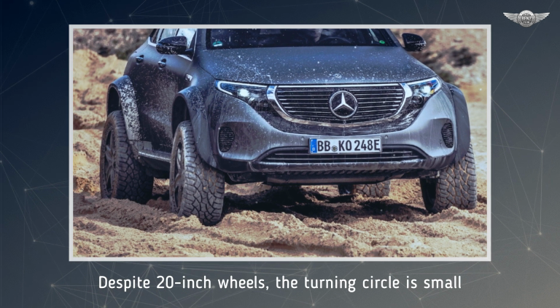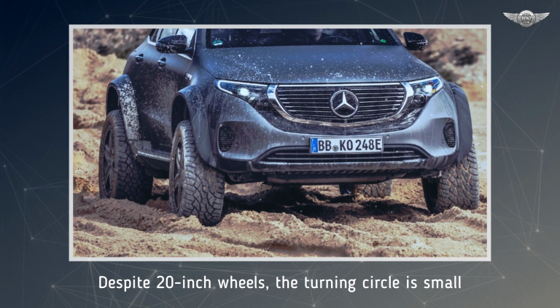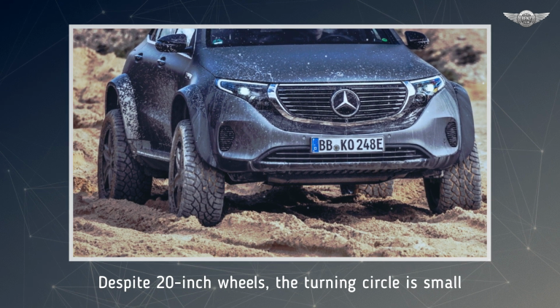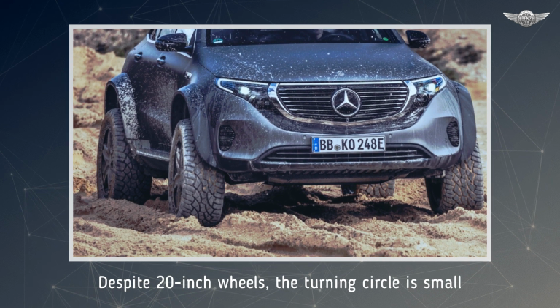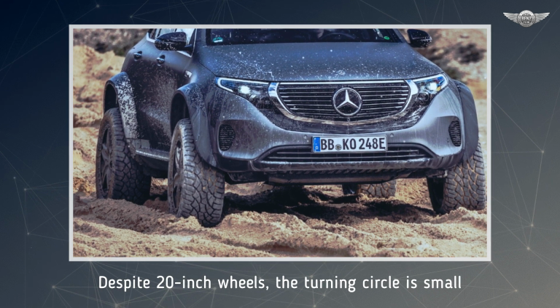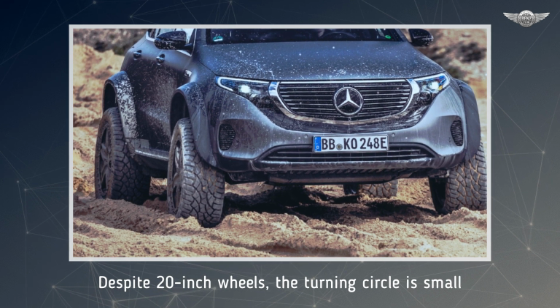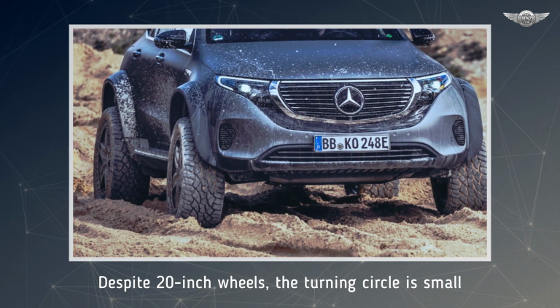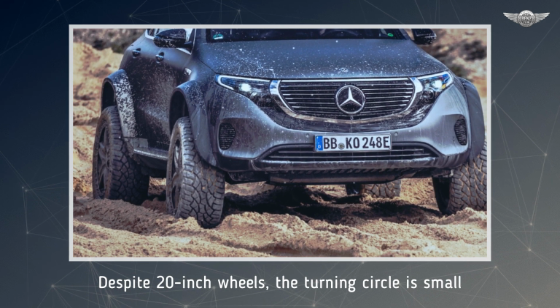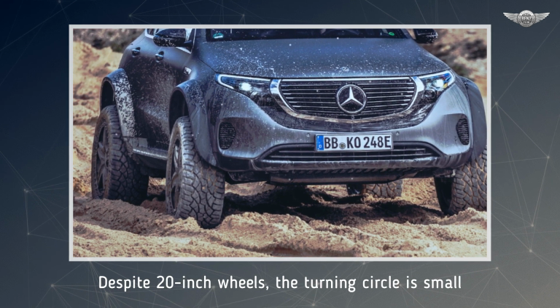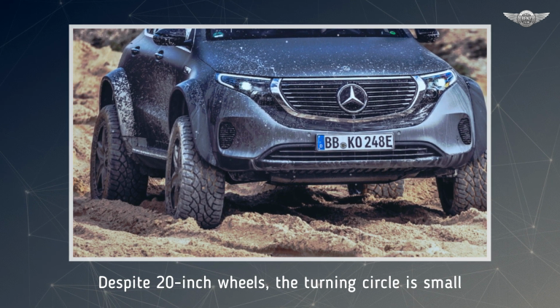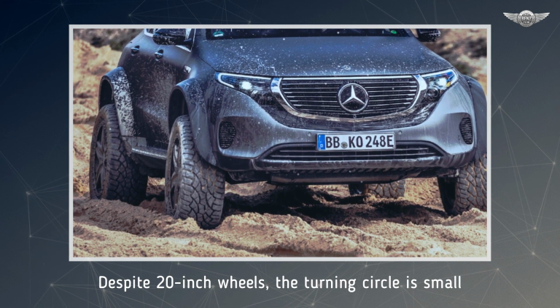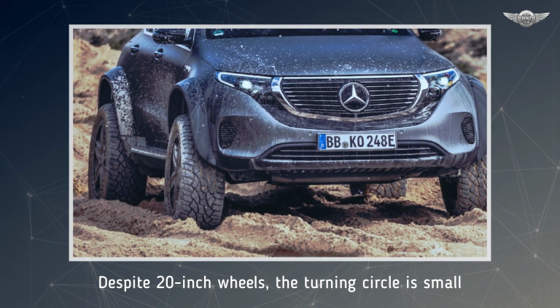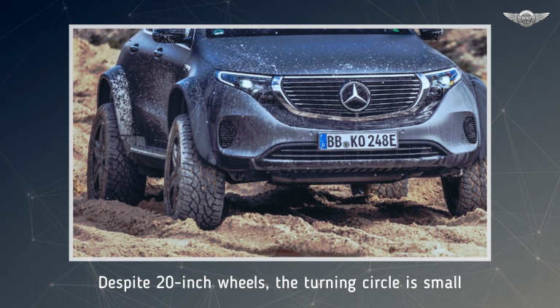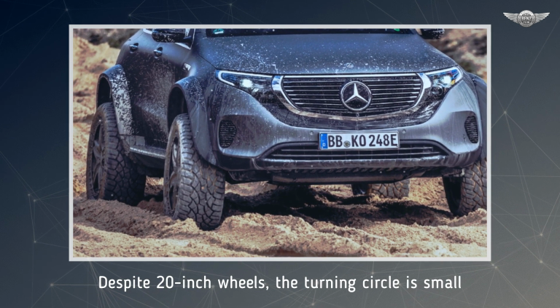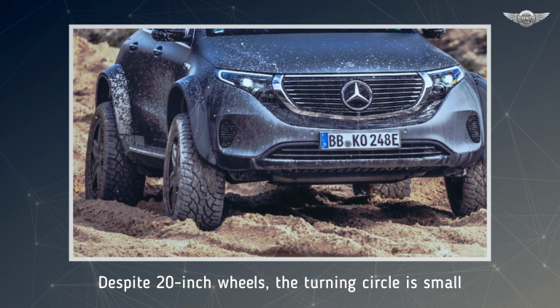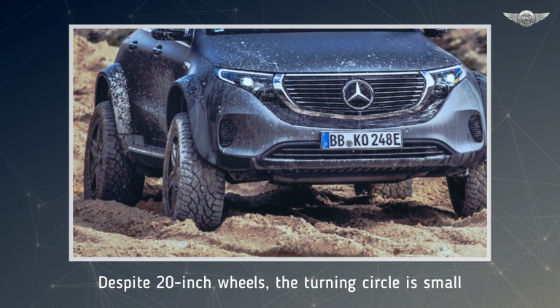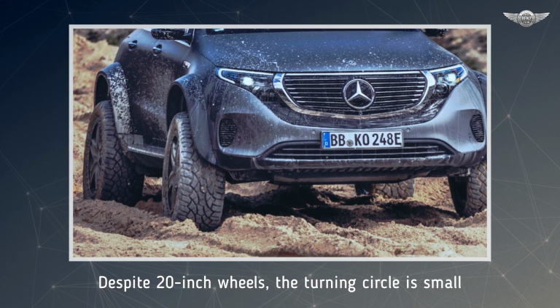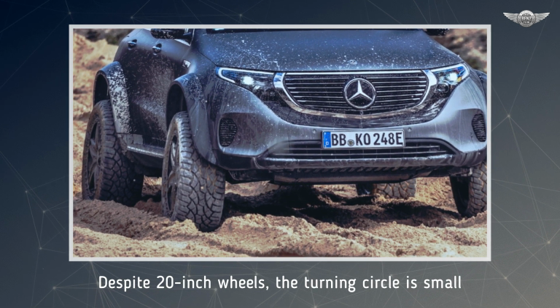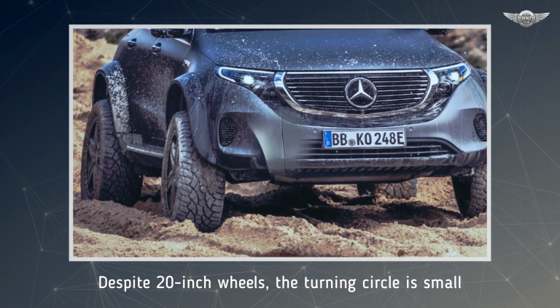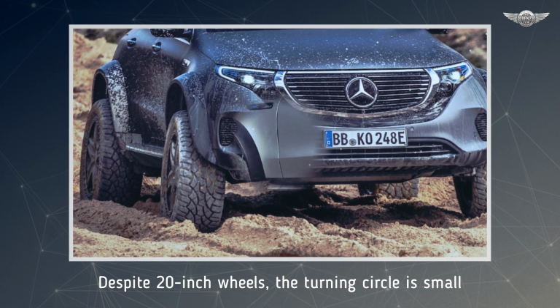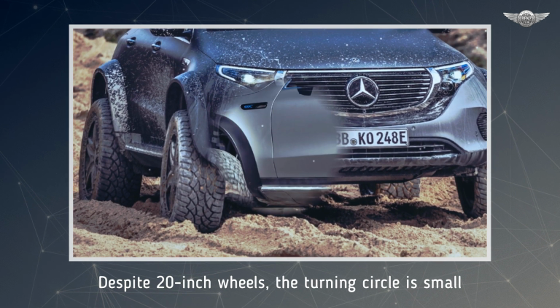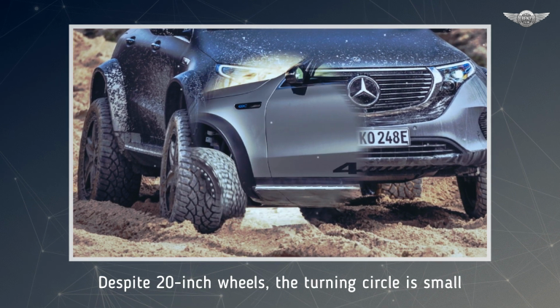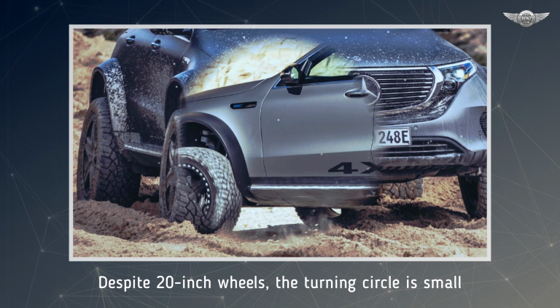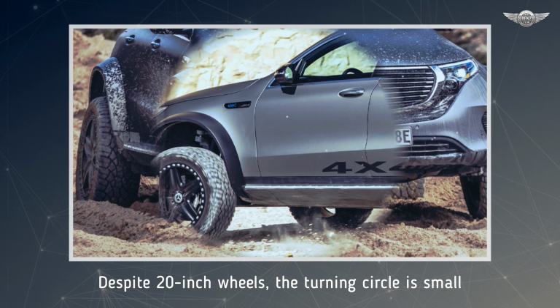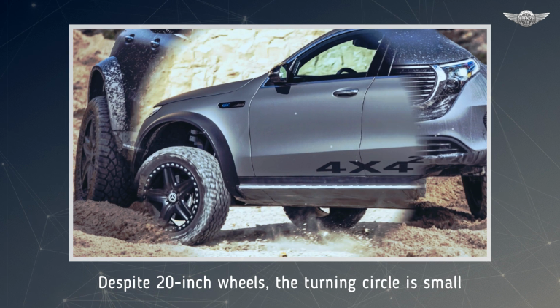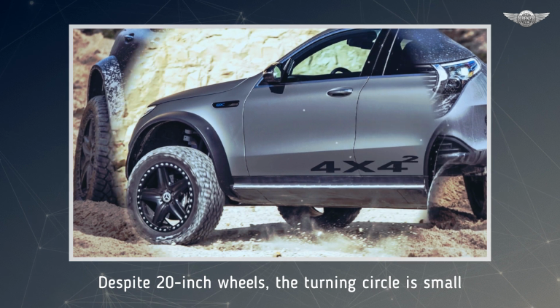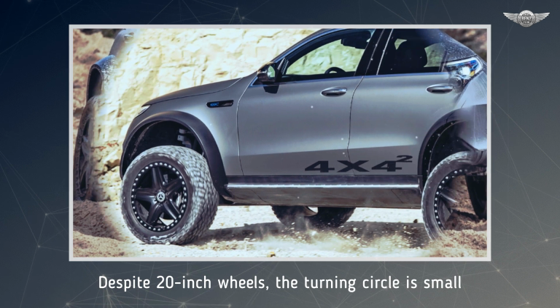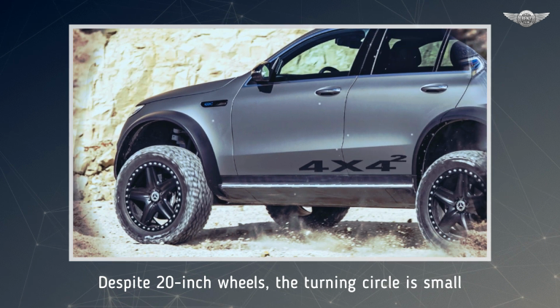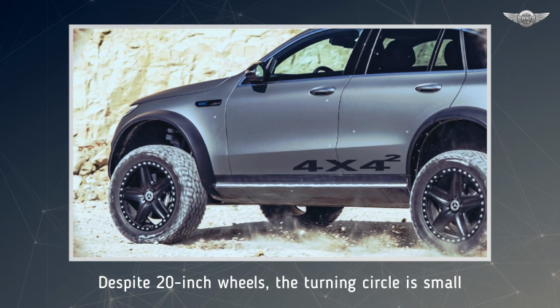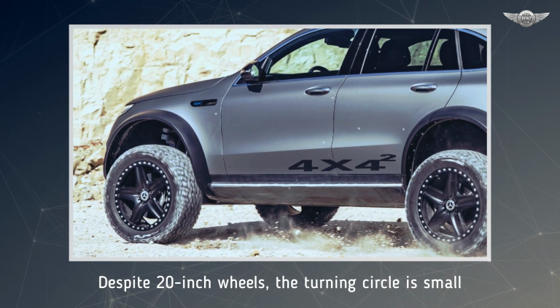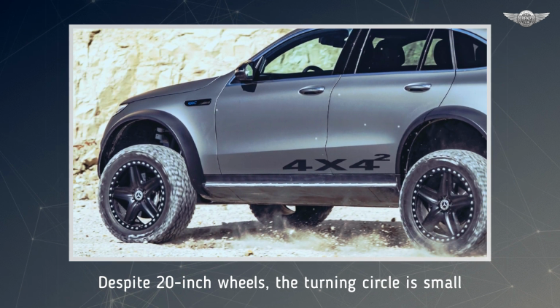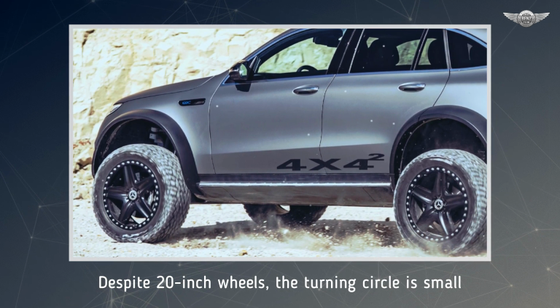The striking visual appearance is rounded off by the matte metallic gunmetal brake car film and the black wheel arch flares.